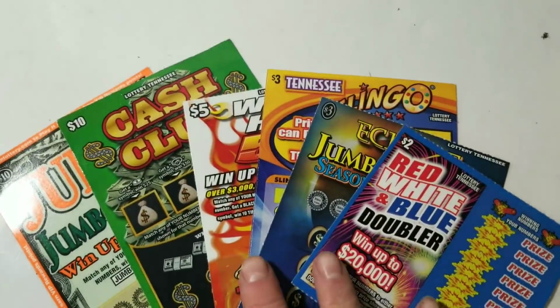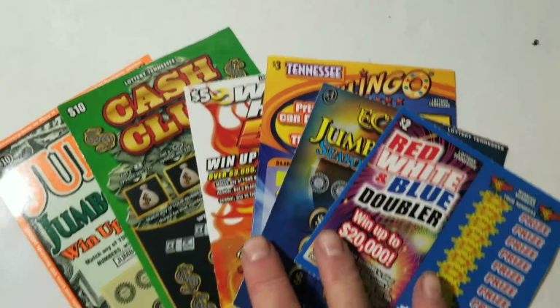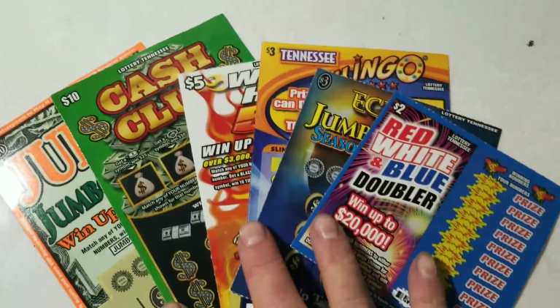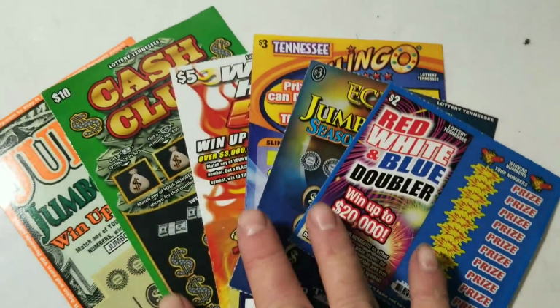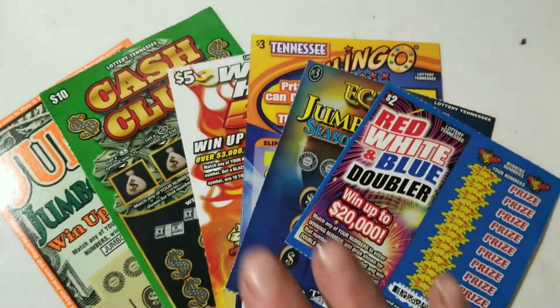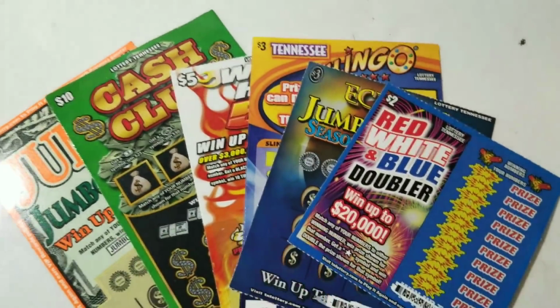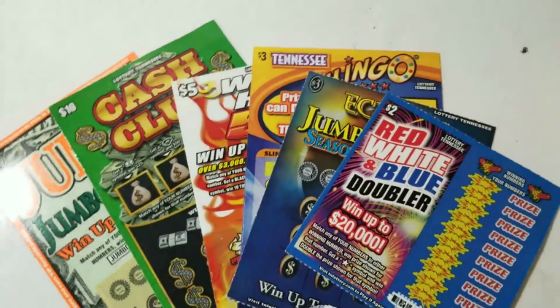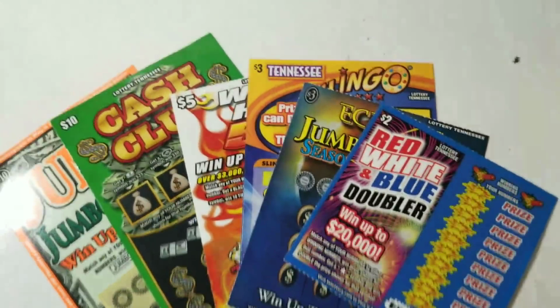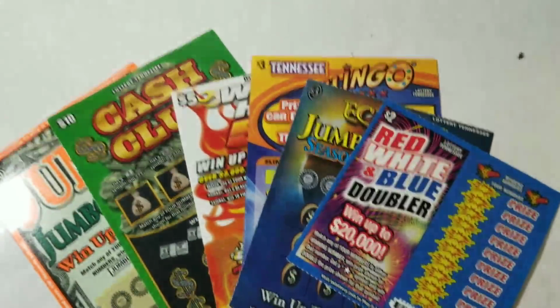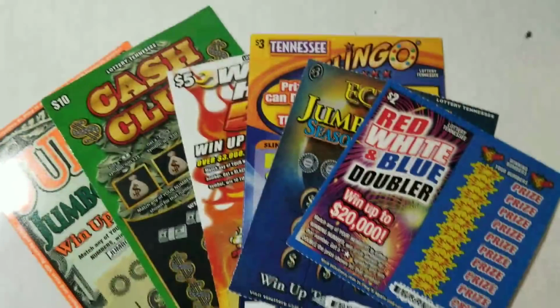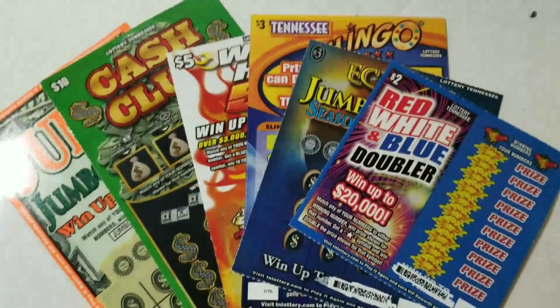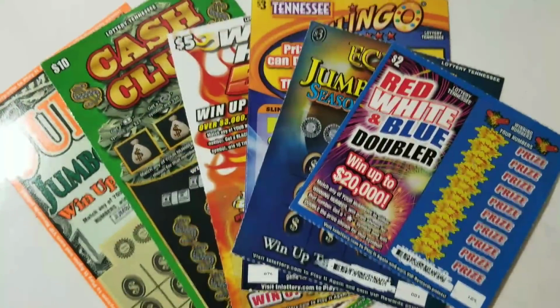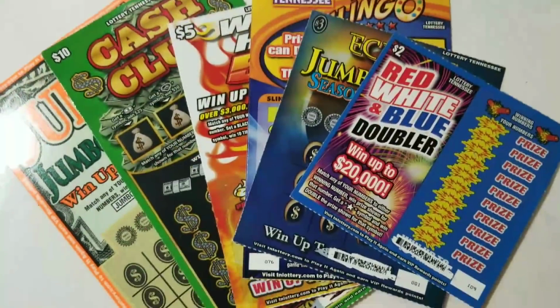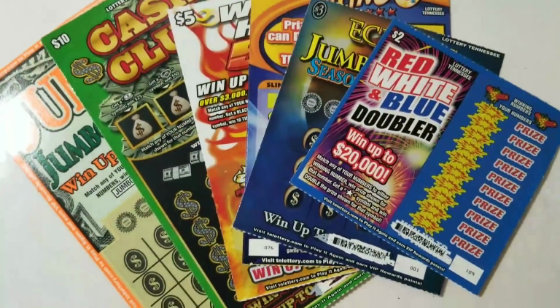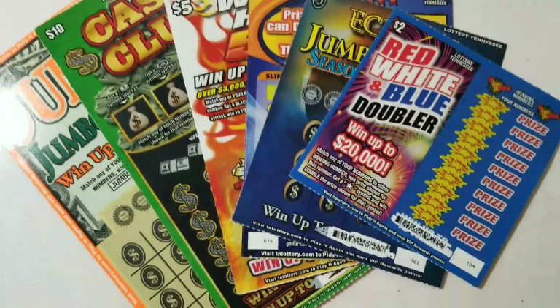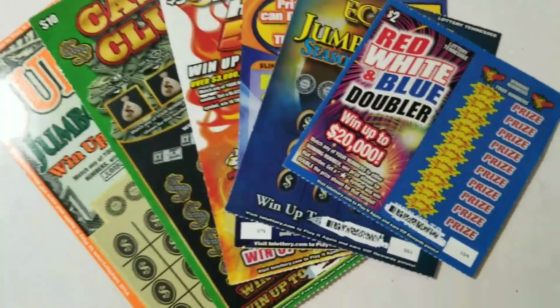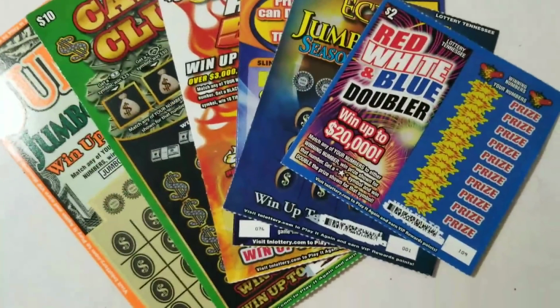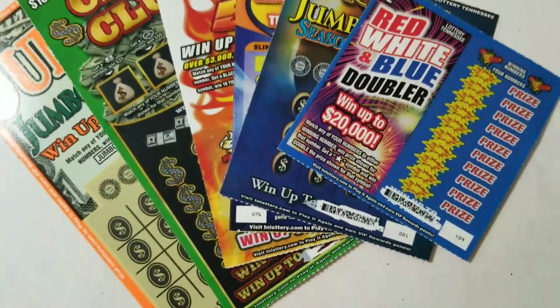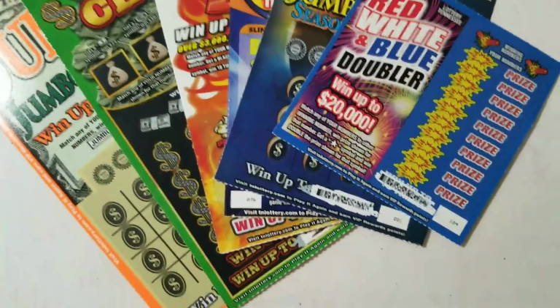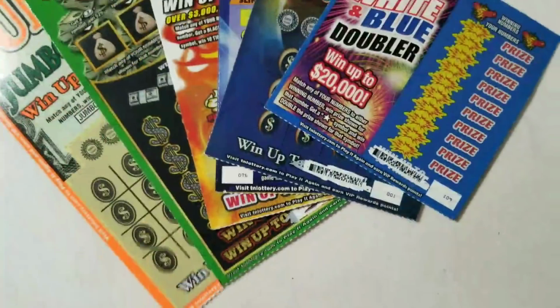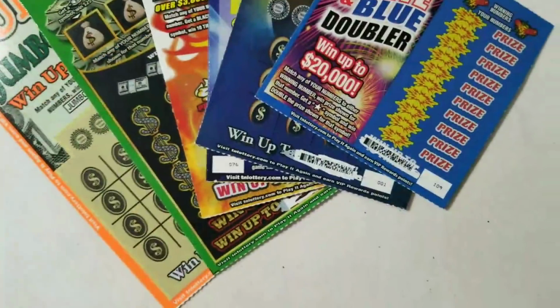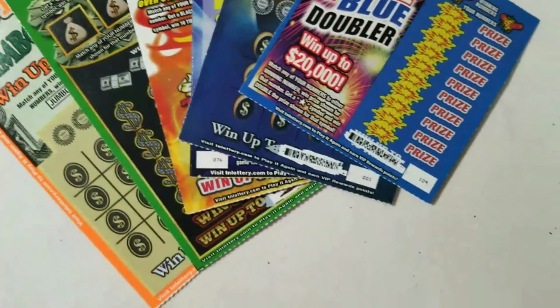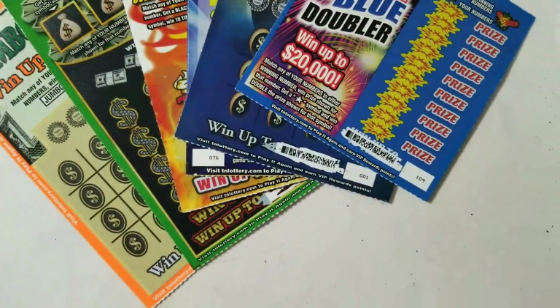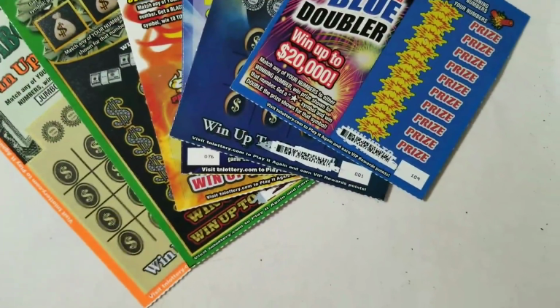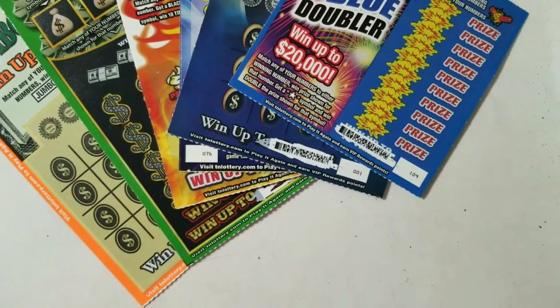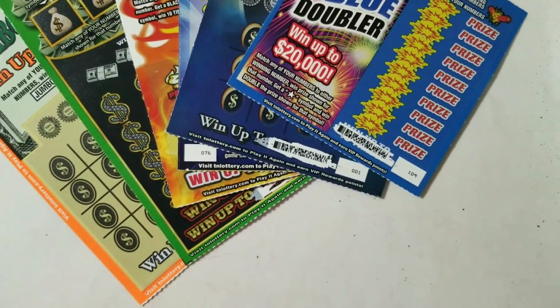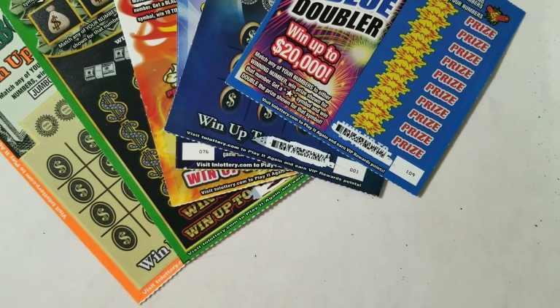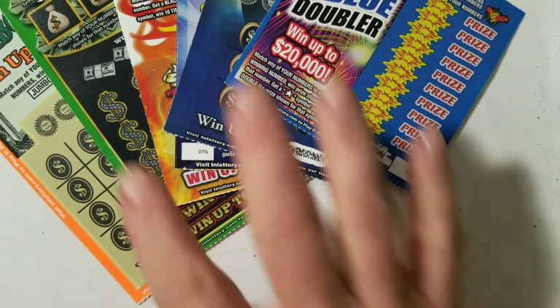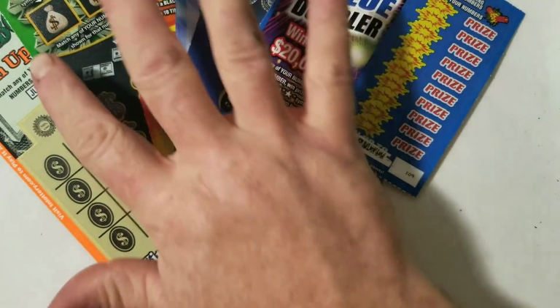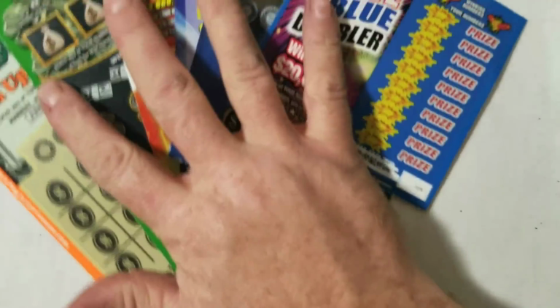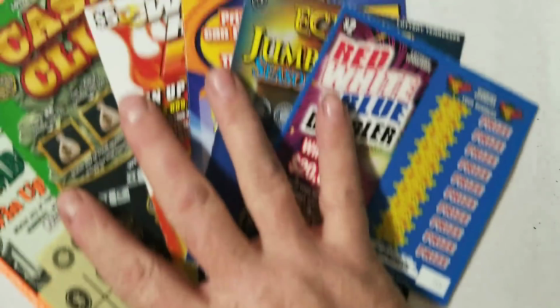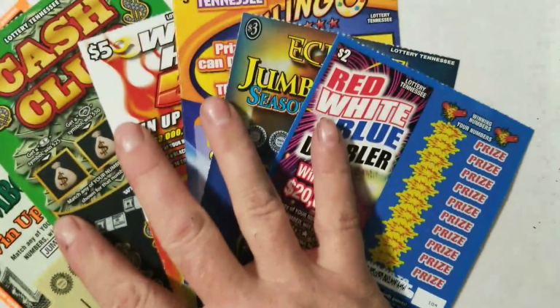What up YouTube? AR Platinum. Alright, today is another one of those fun days.